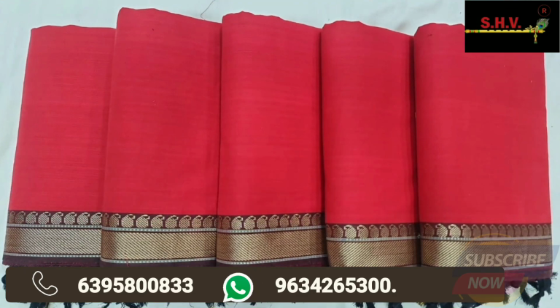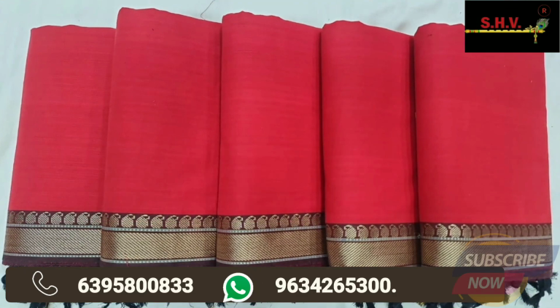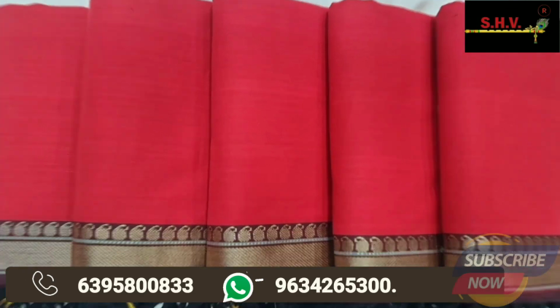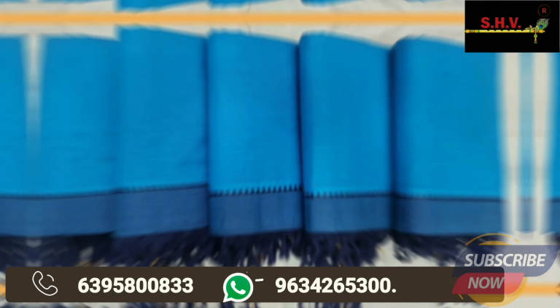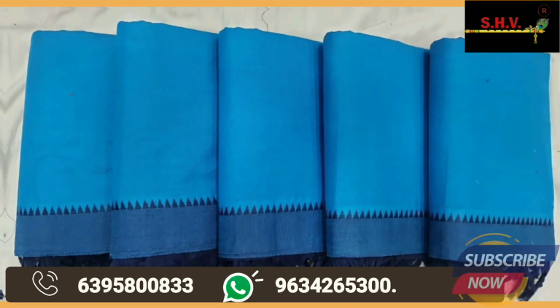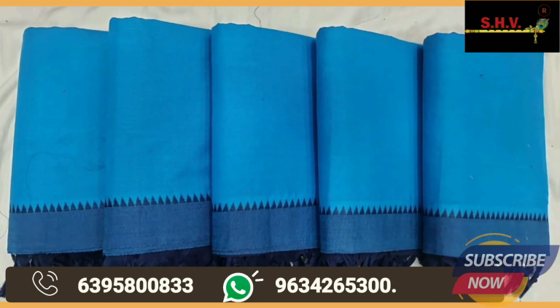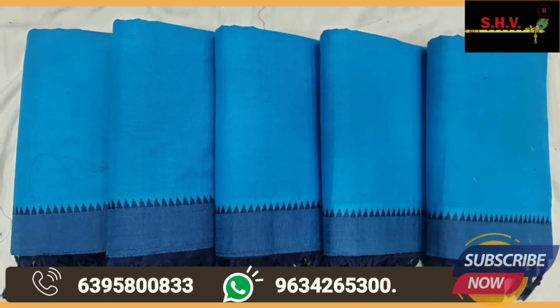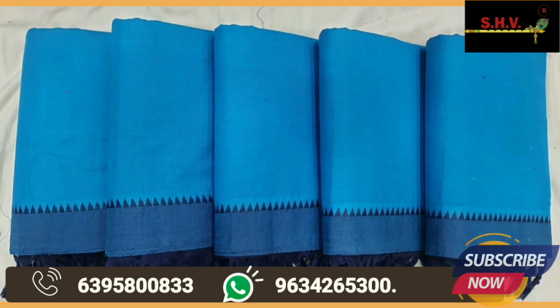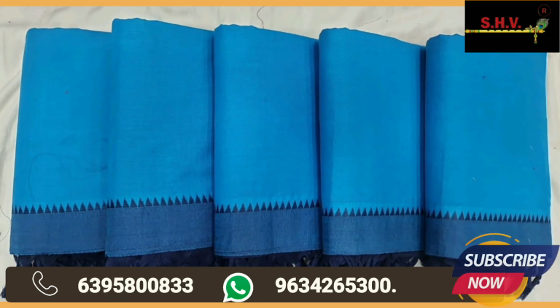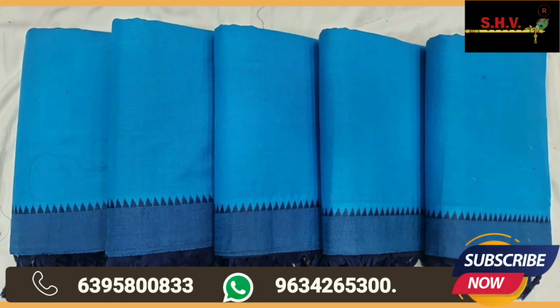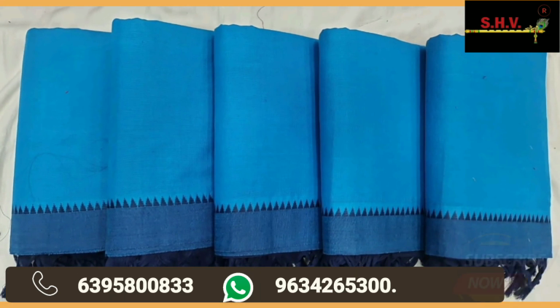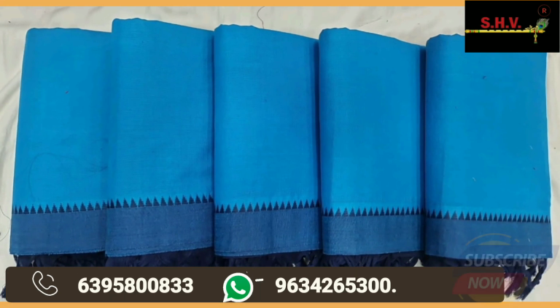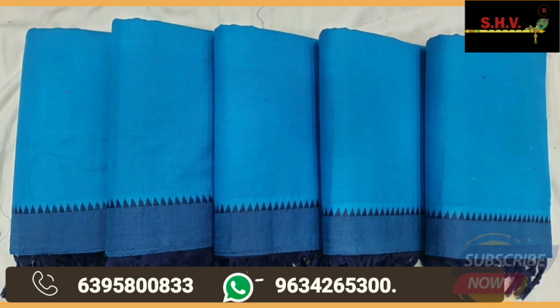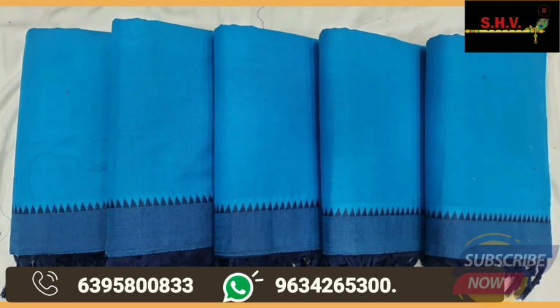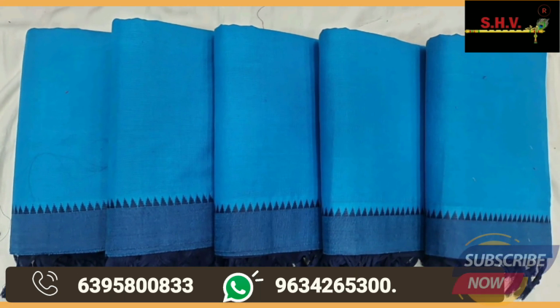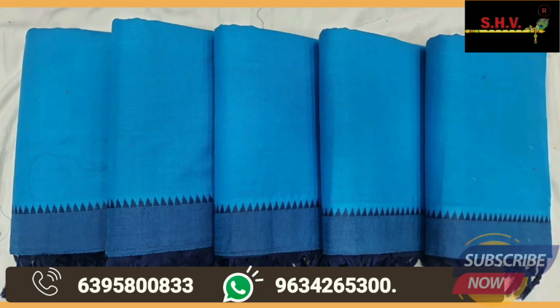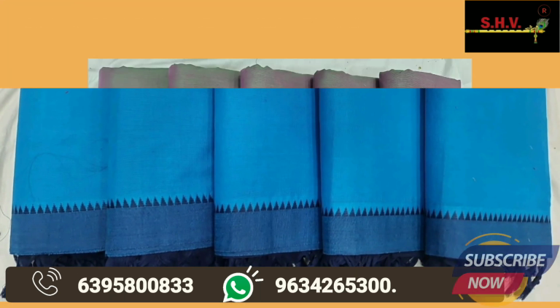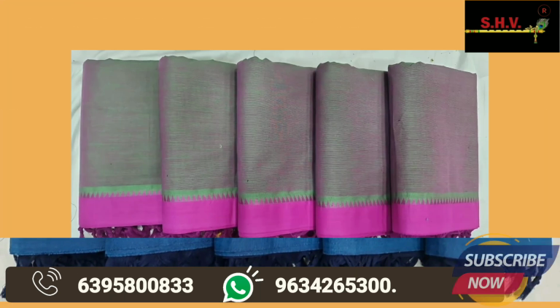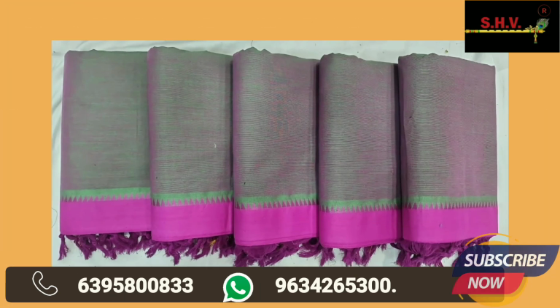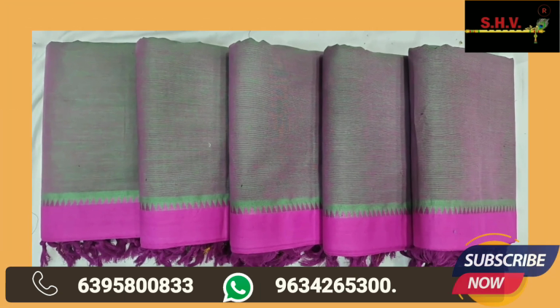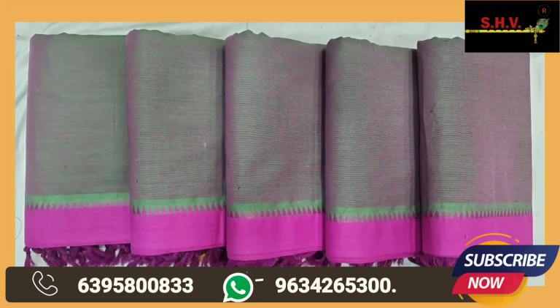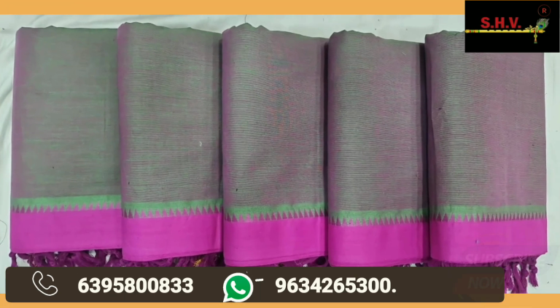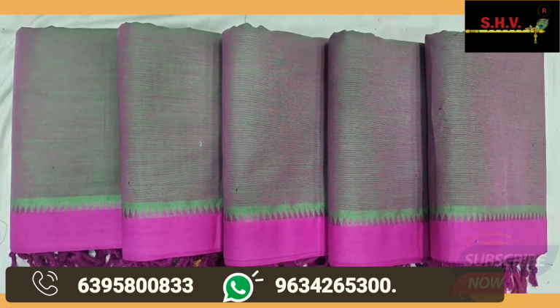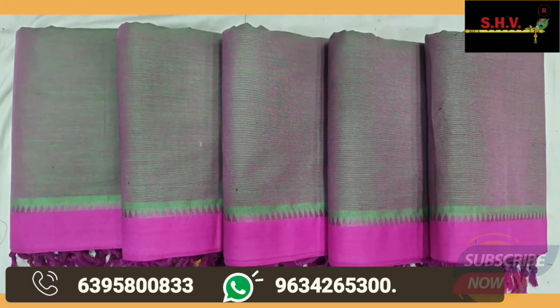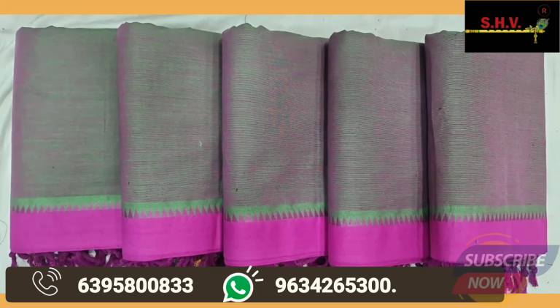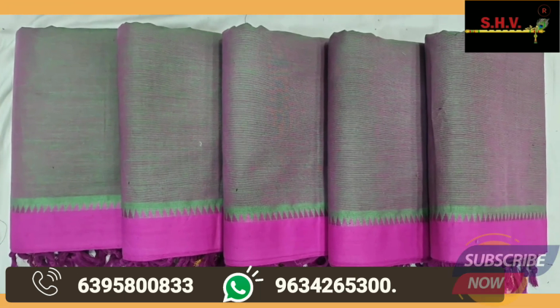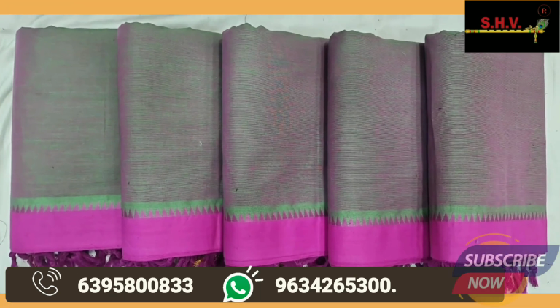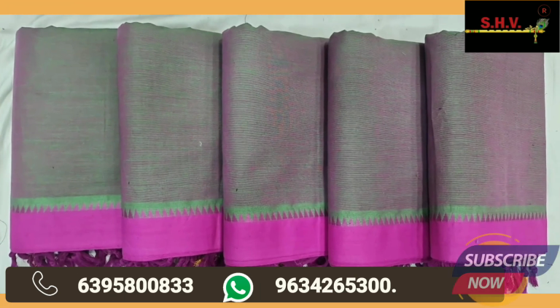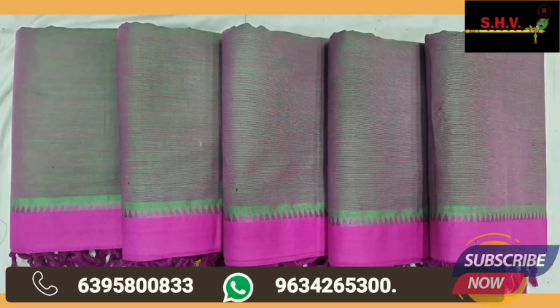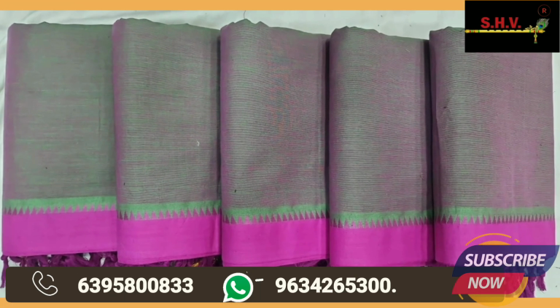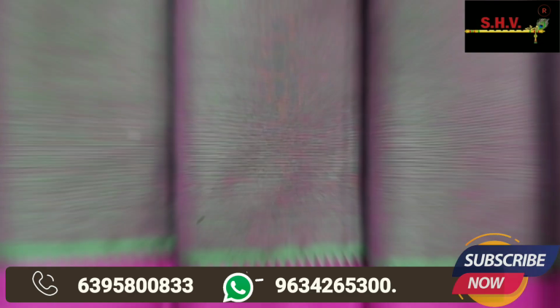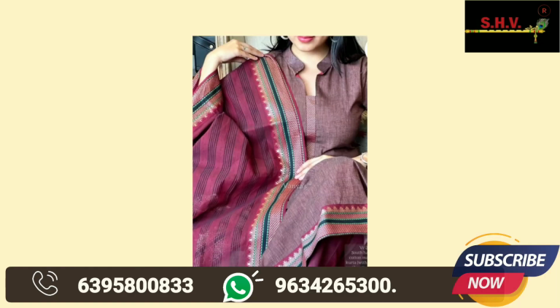Thank you so much for watching this video. Do press like, share, and subscribe now. Thank you — shop now!